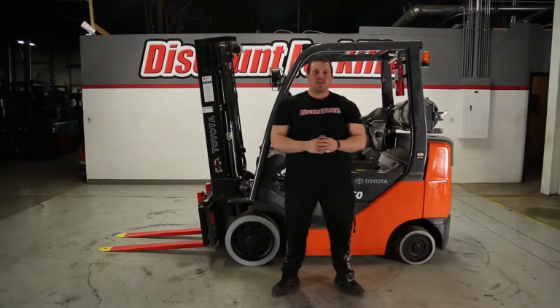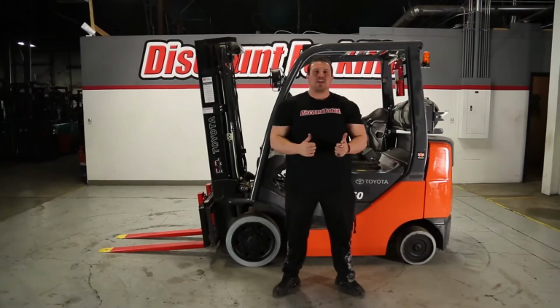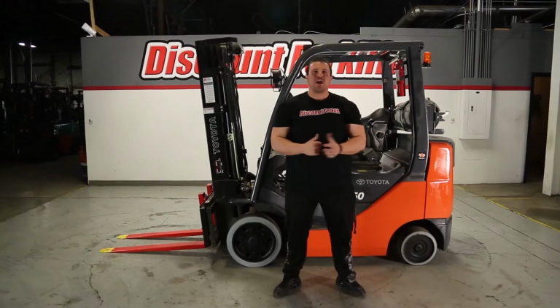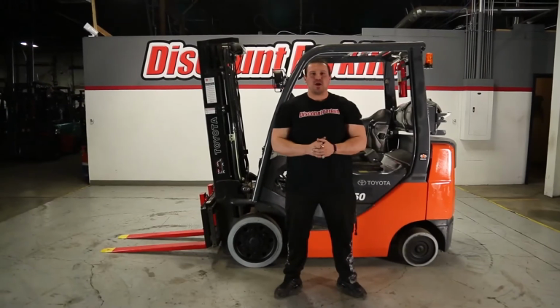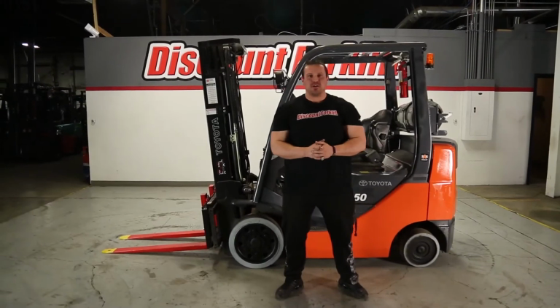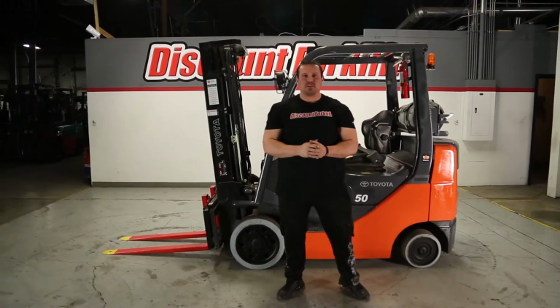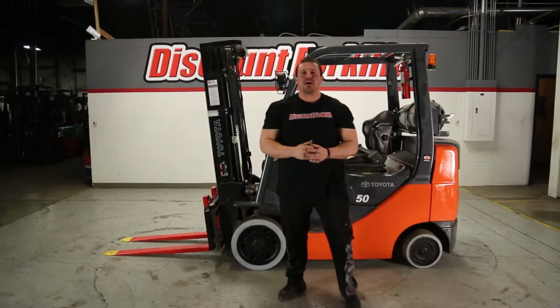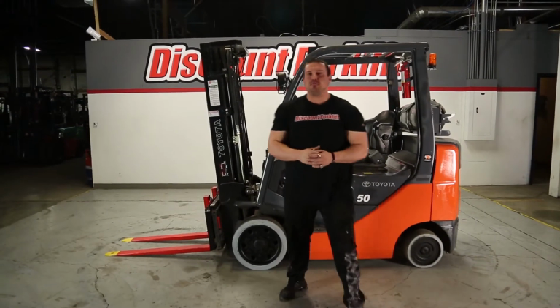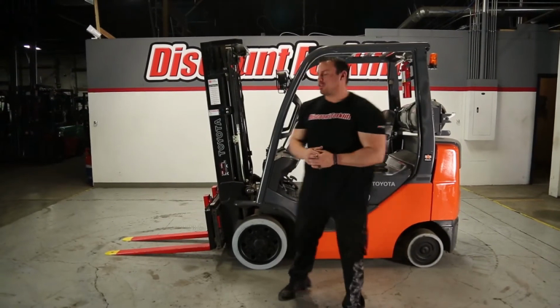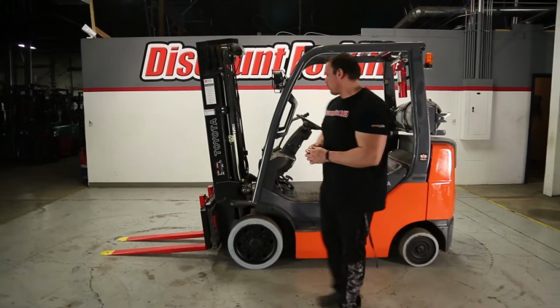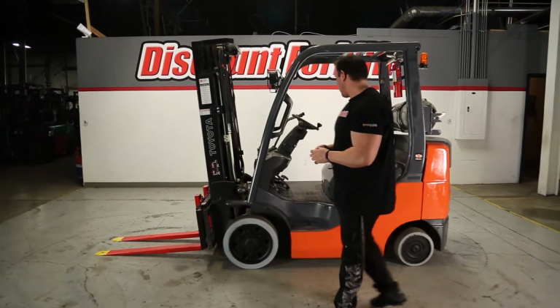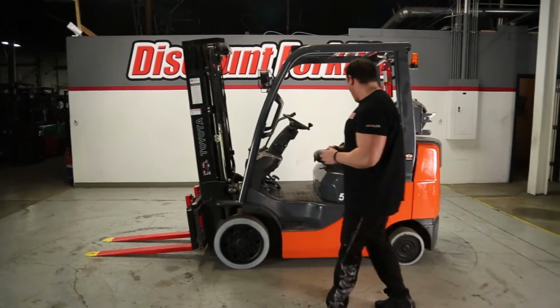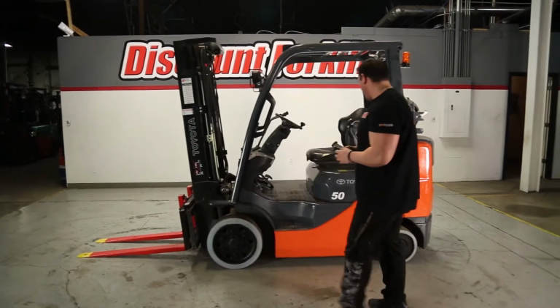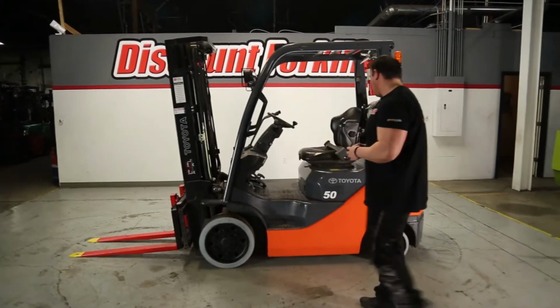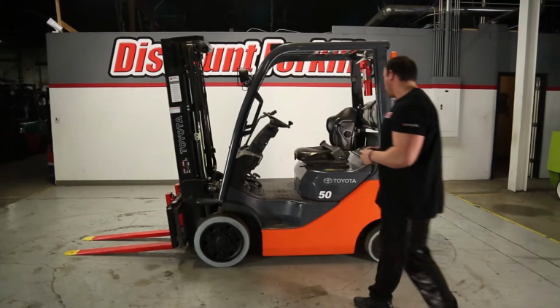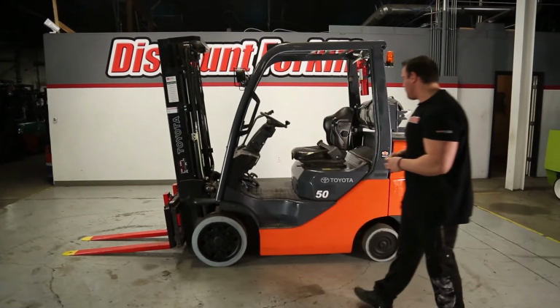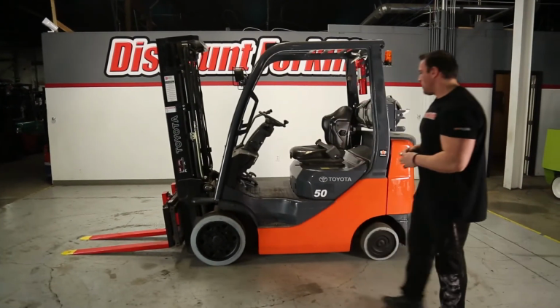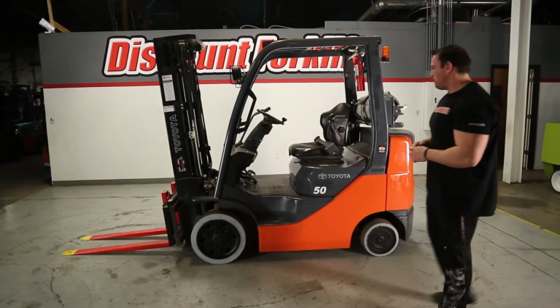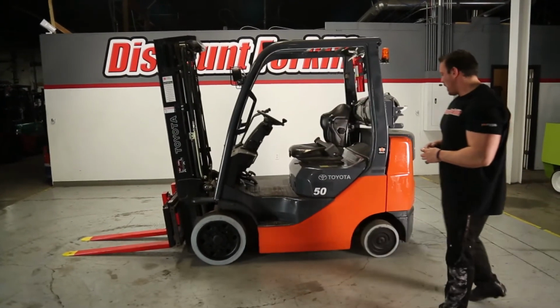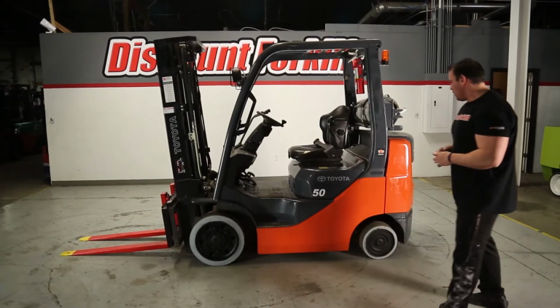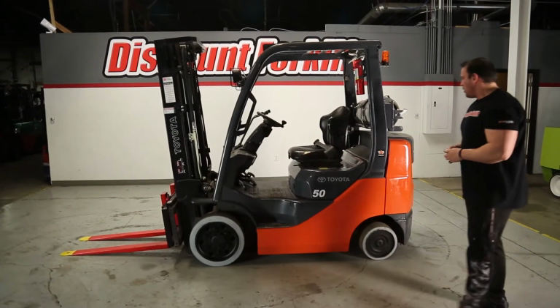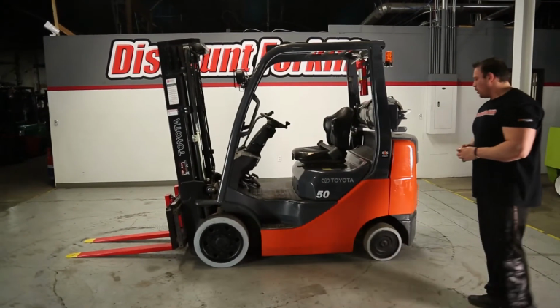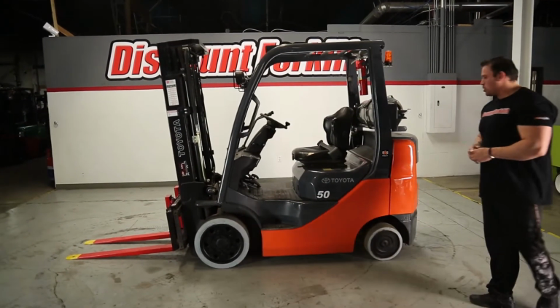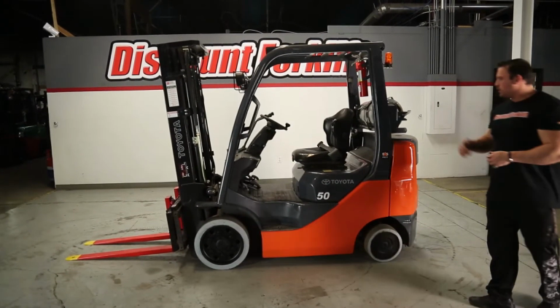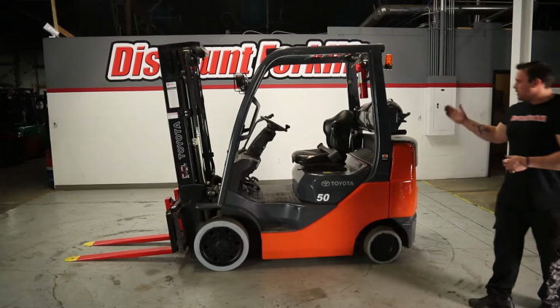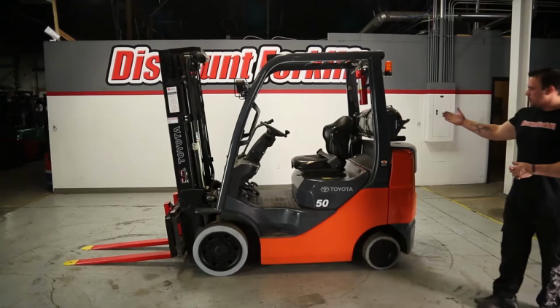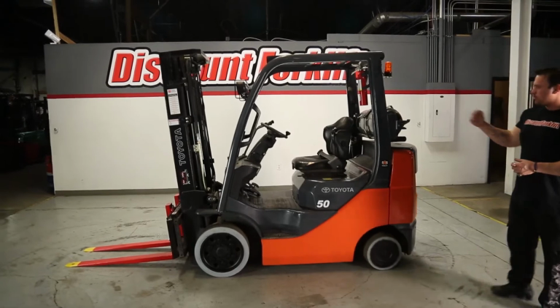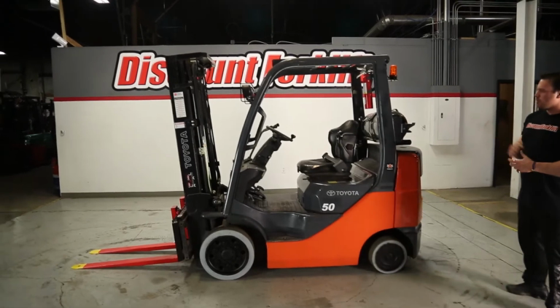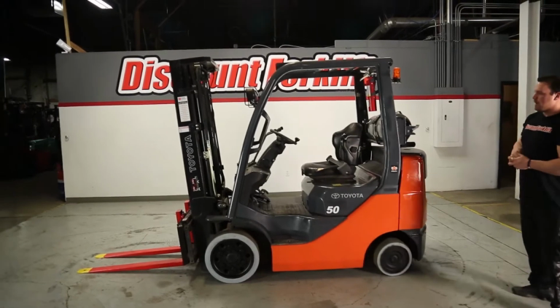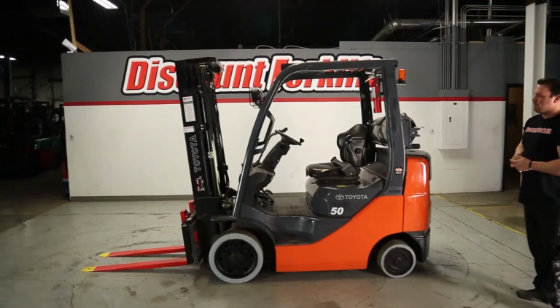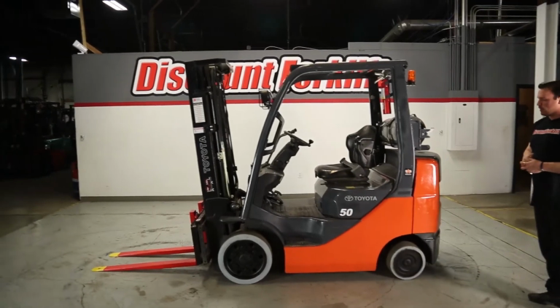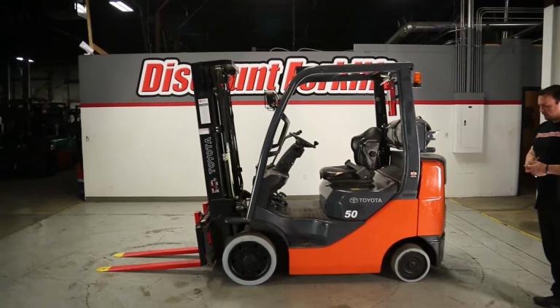Hey guys, Mike here with Discount Forklift. Right behind me is your 5,000 pound cushion liquid propane forklift.